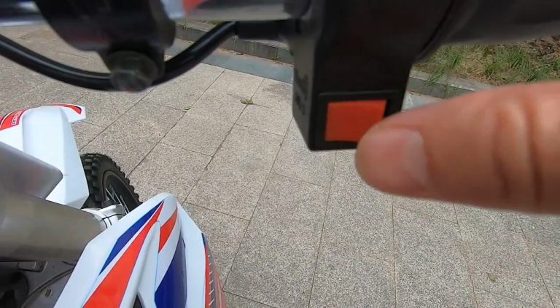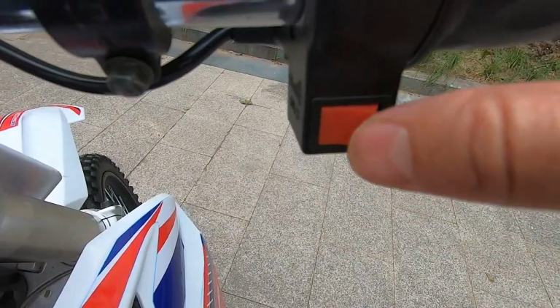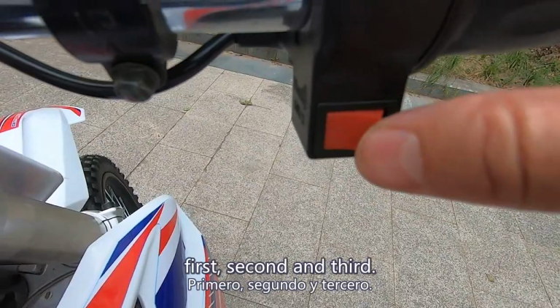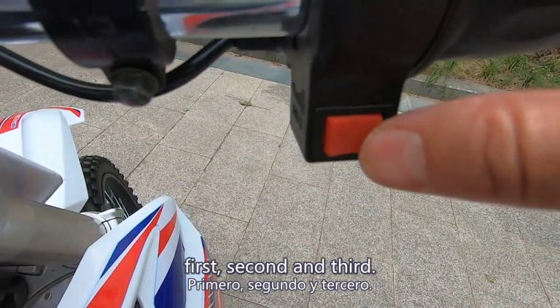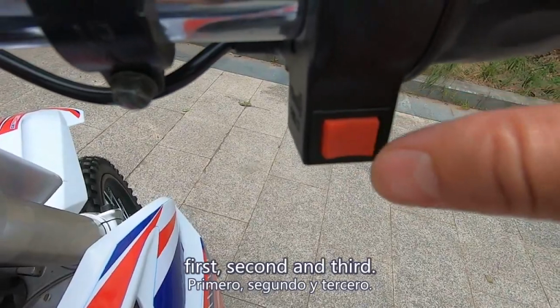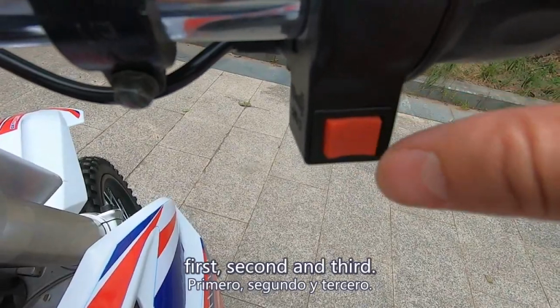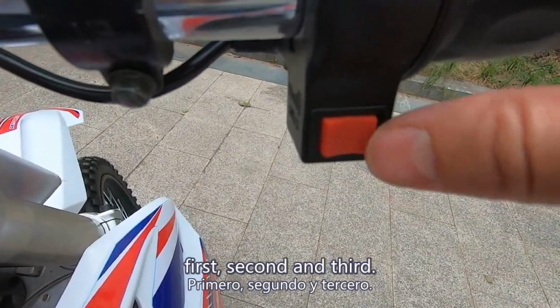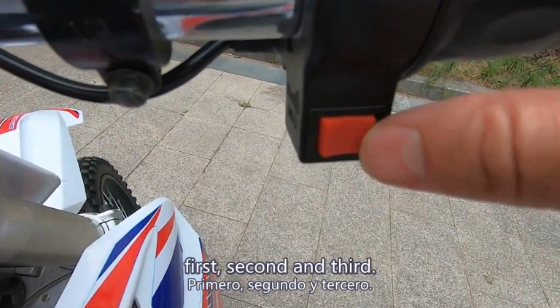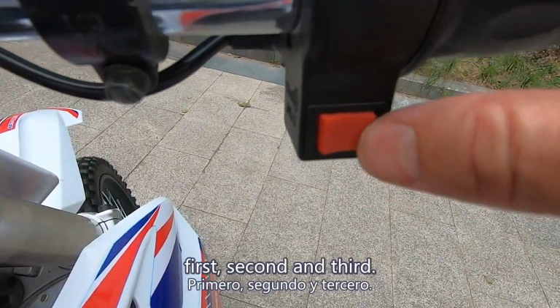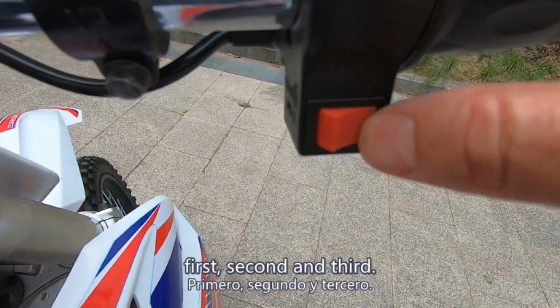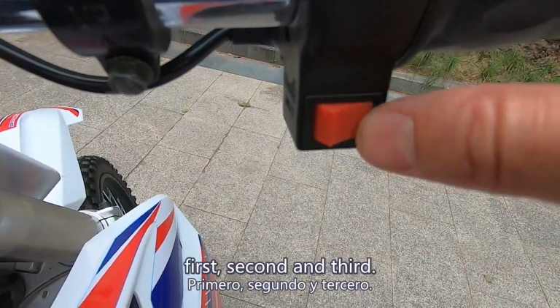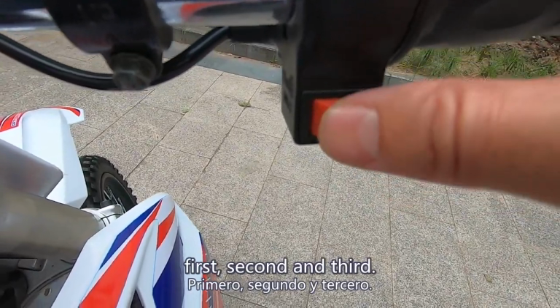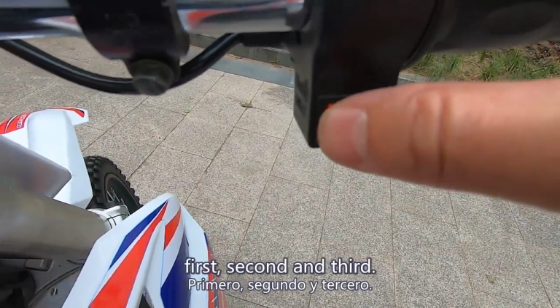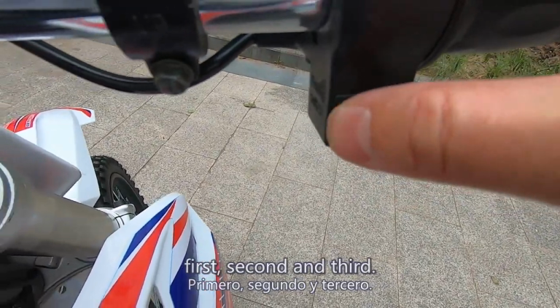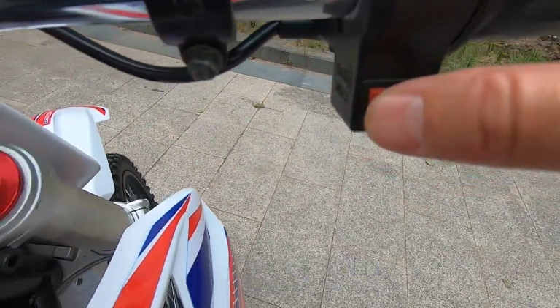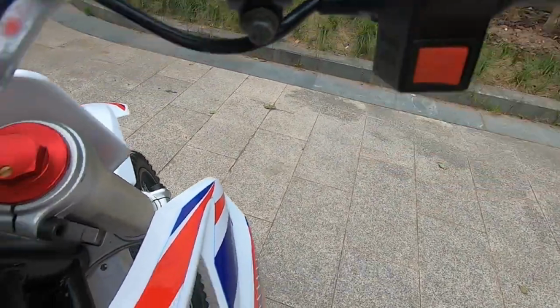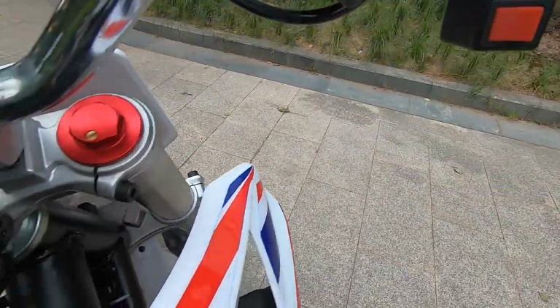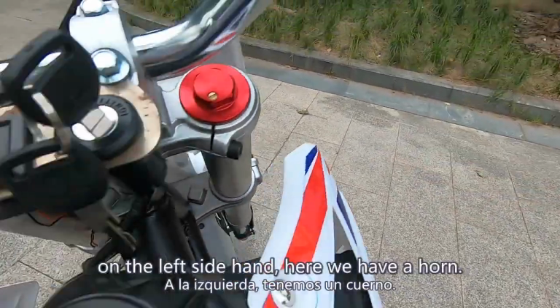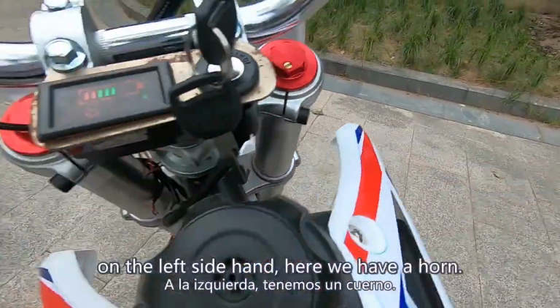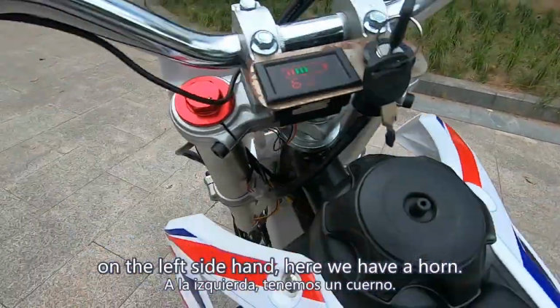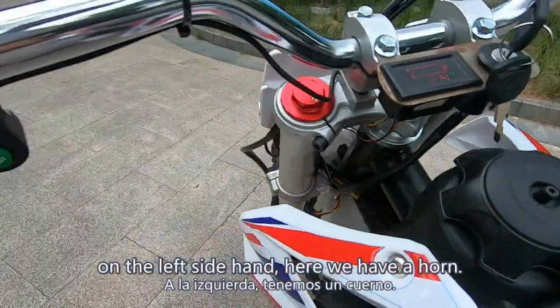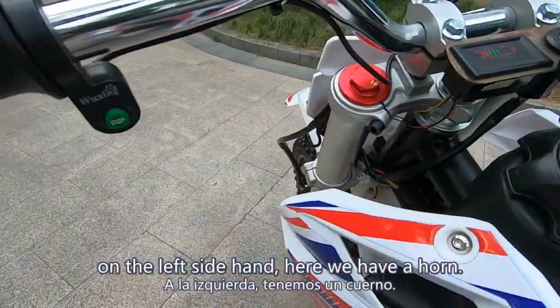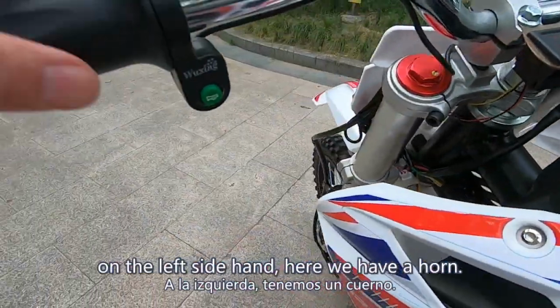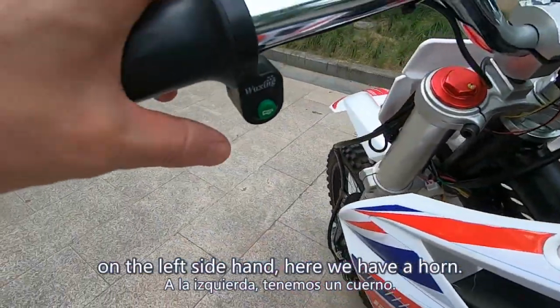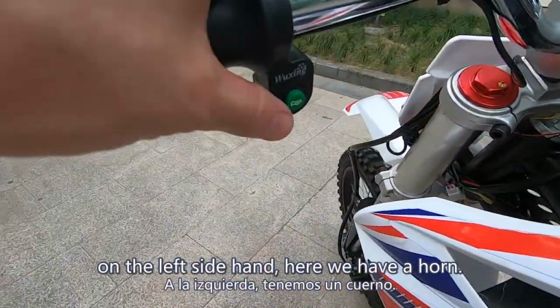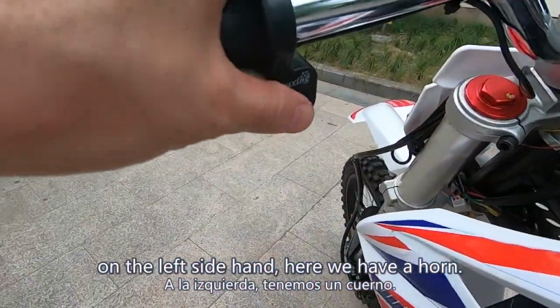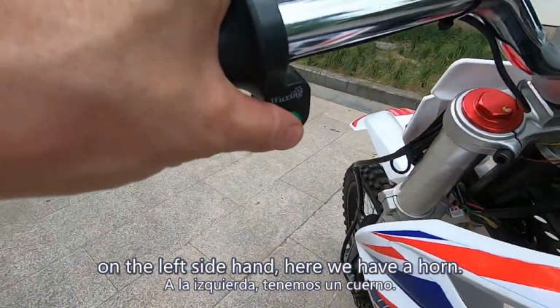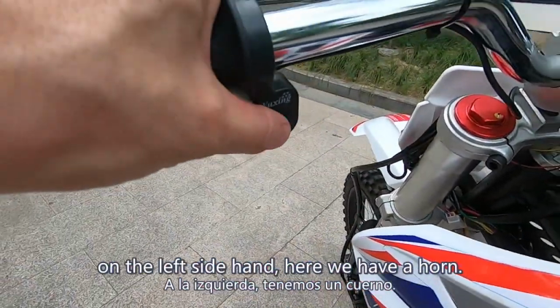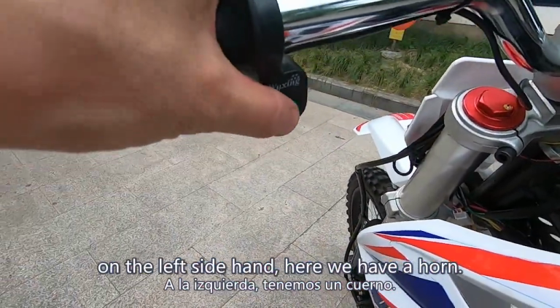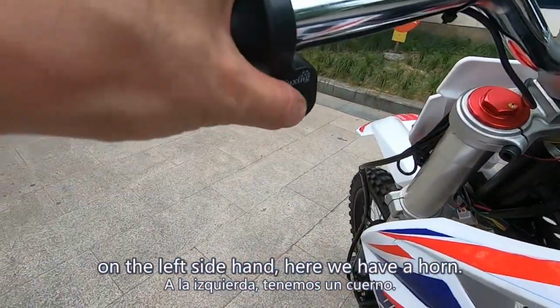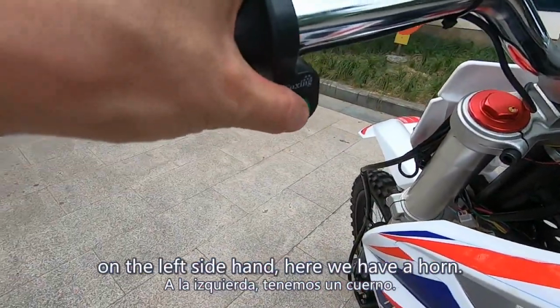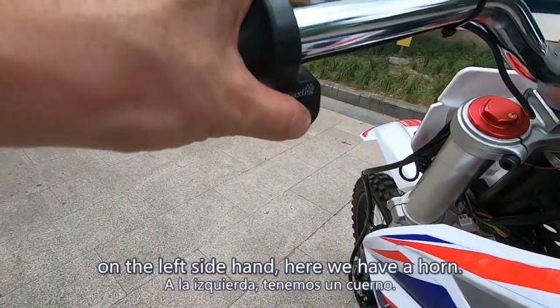We set three steps on the speed limitation: first, second, and third. On the left side here we have a horn.